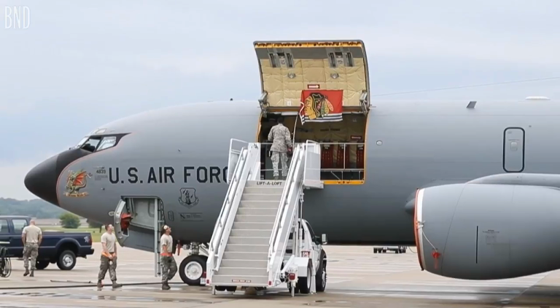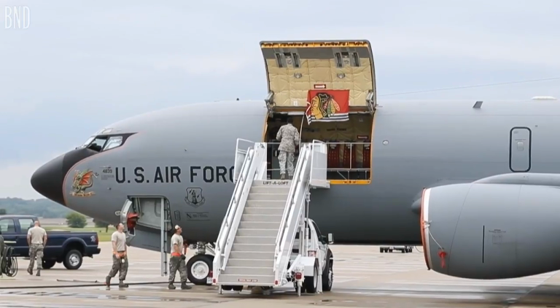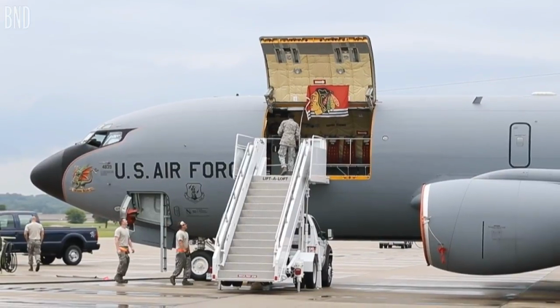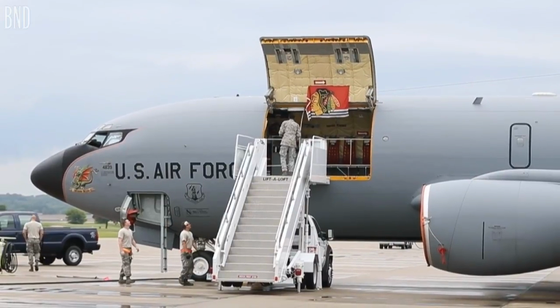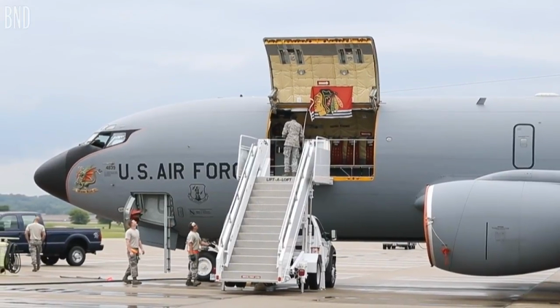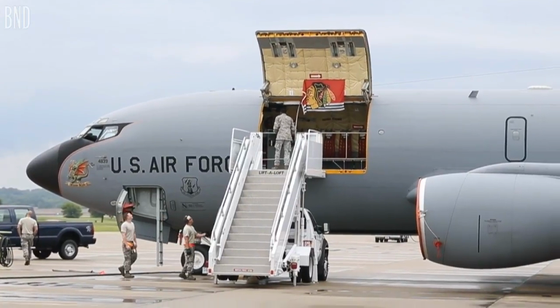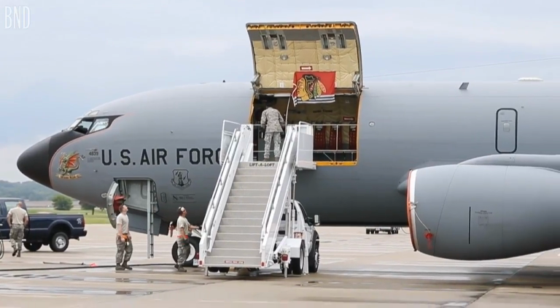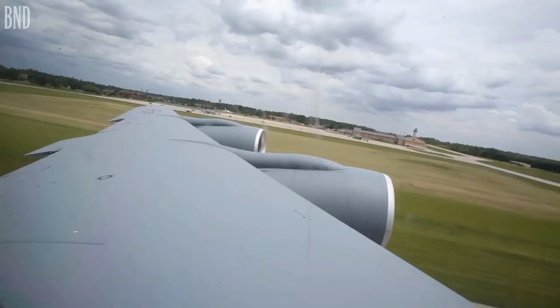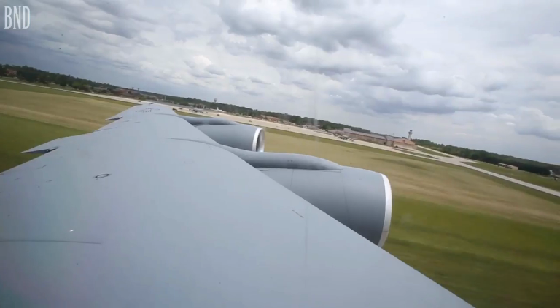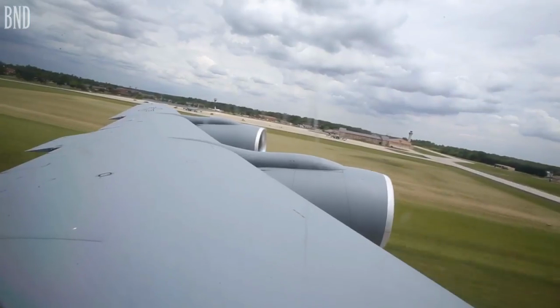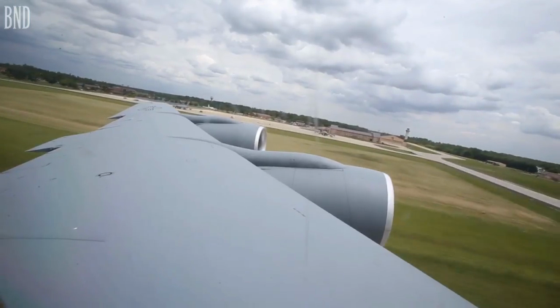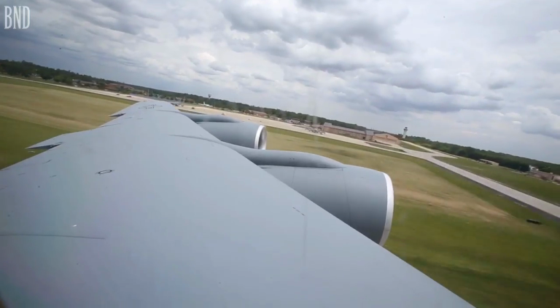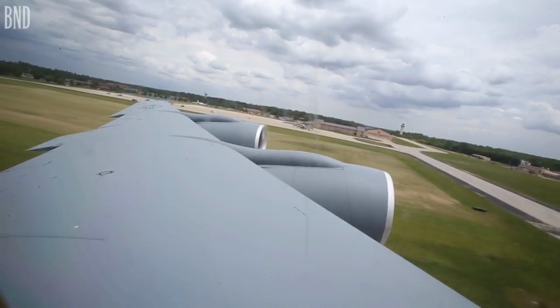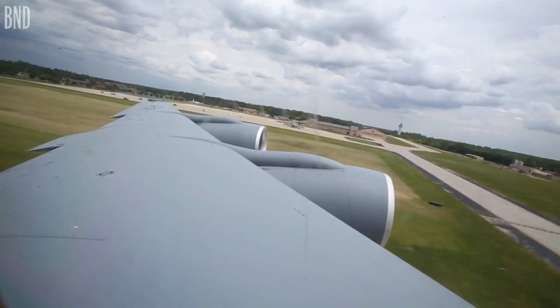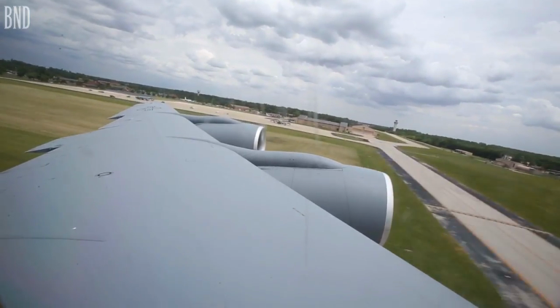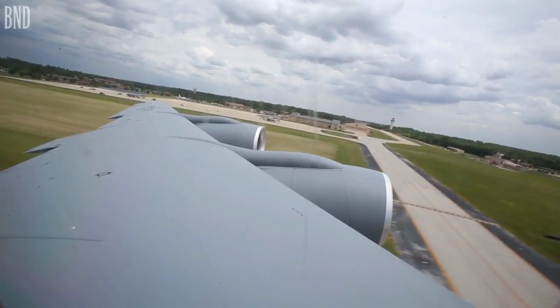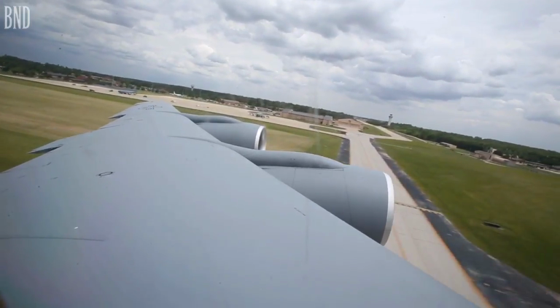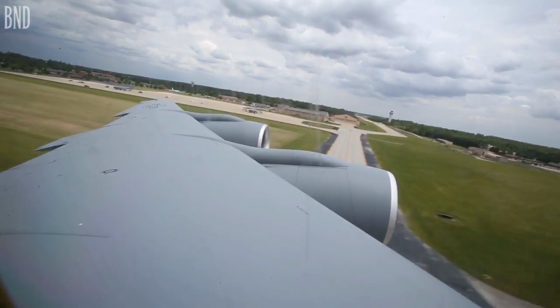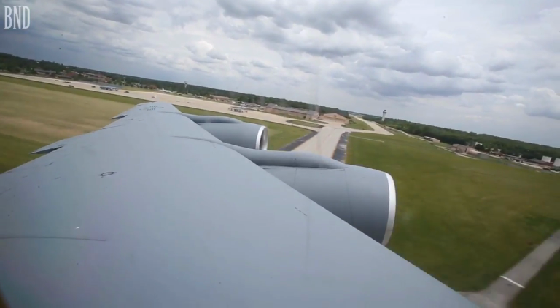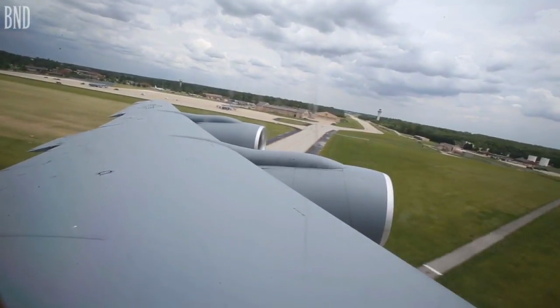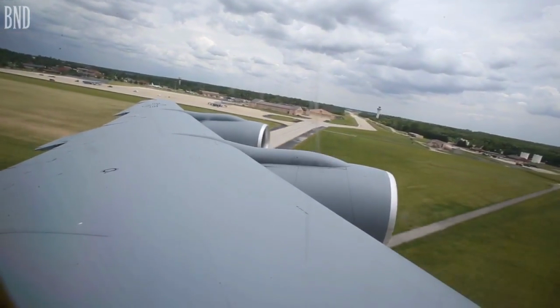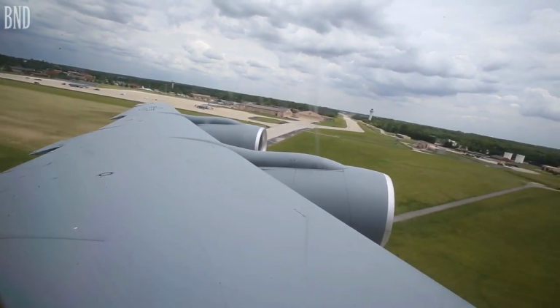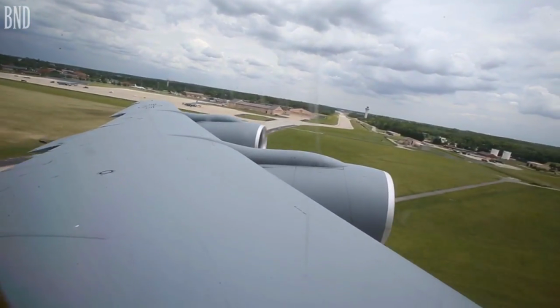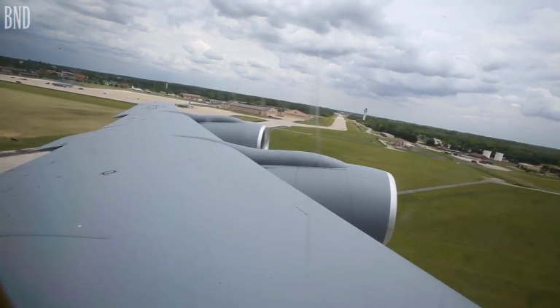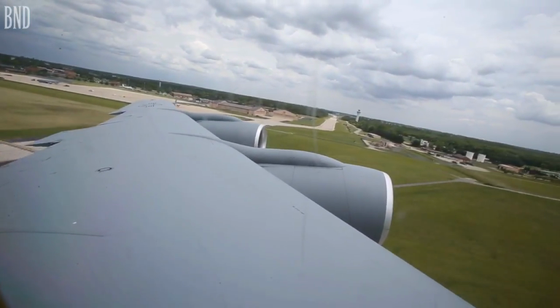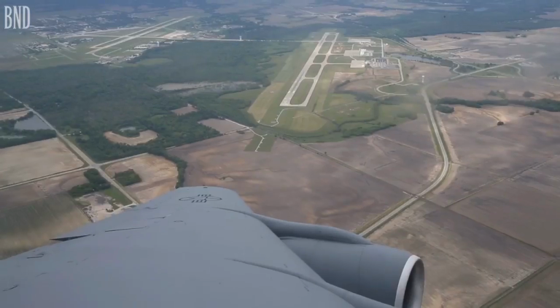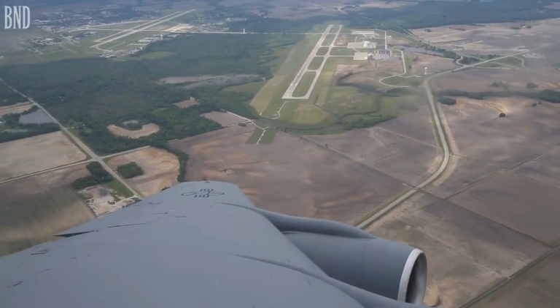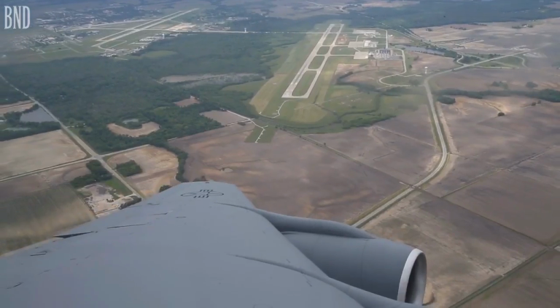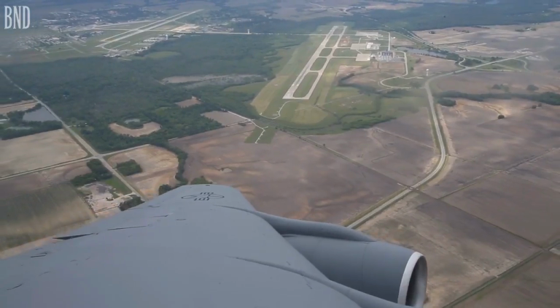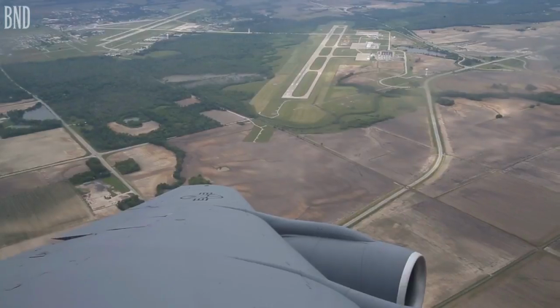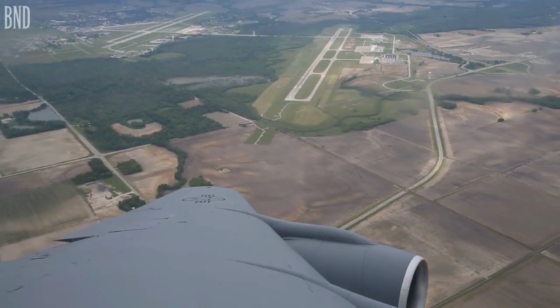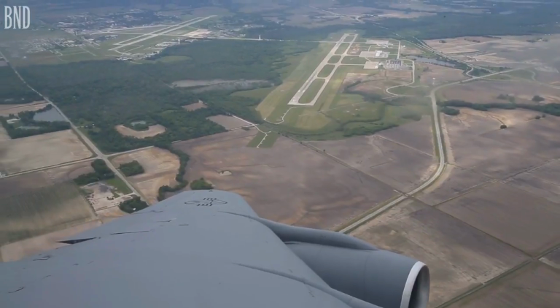The KC-135 holds about 220,000 pounds of fuel and we can offload up to 6,800 pounds of fuel a minute.